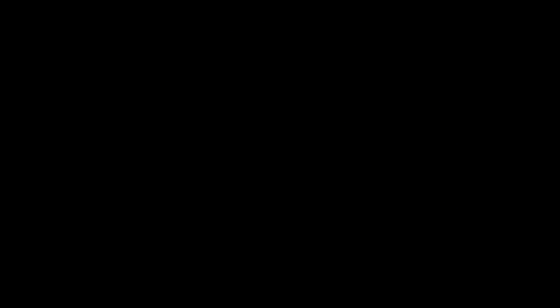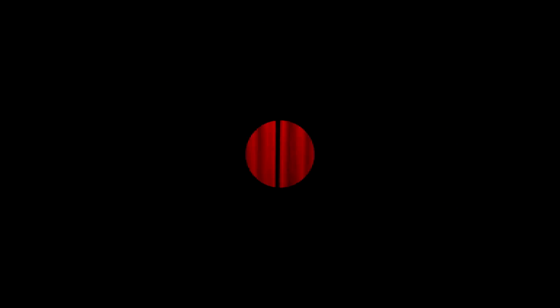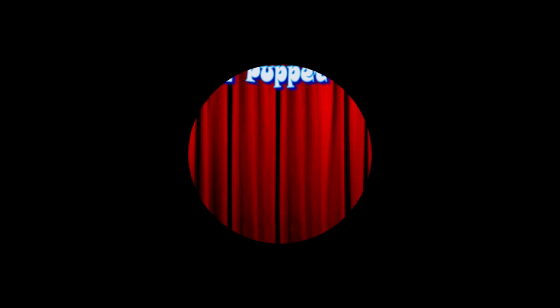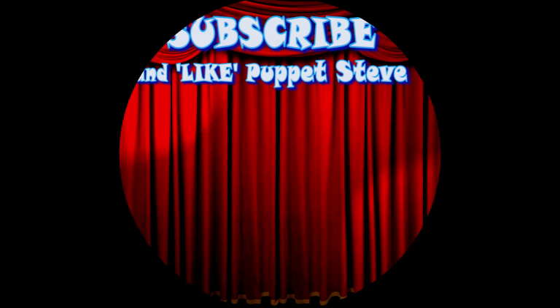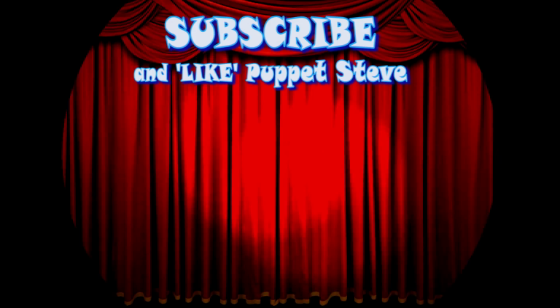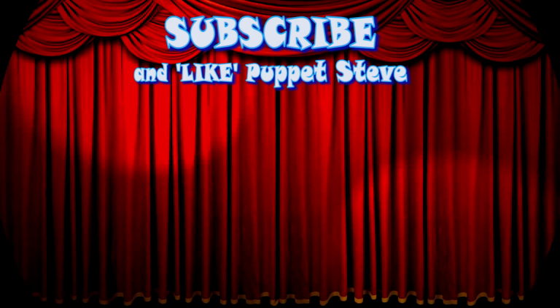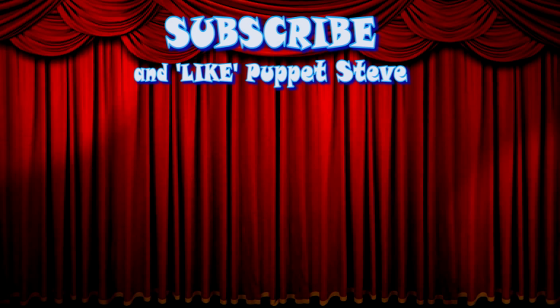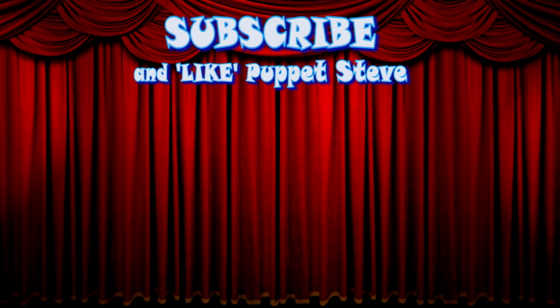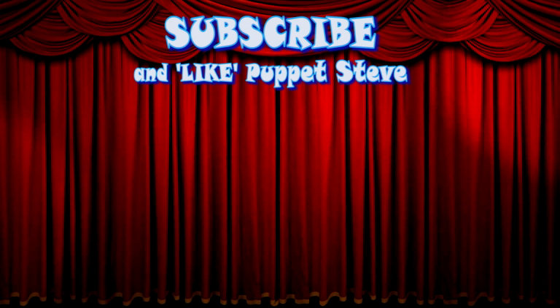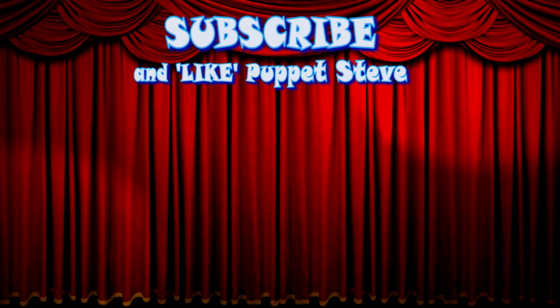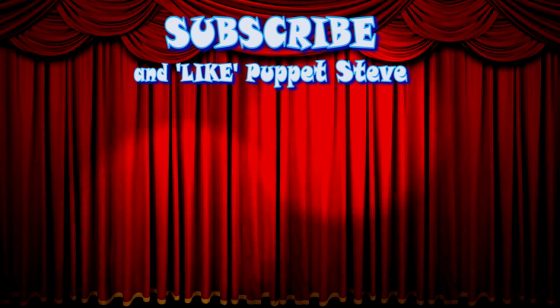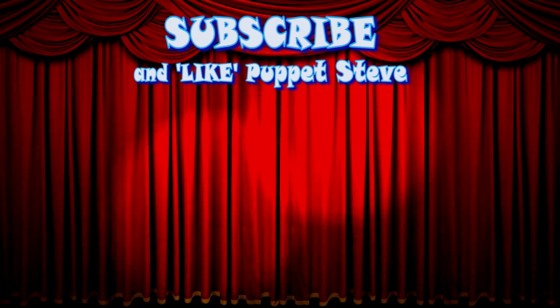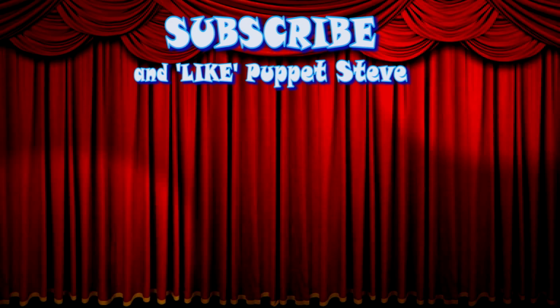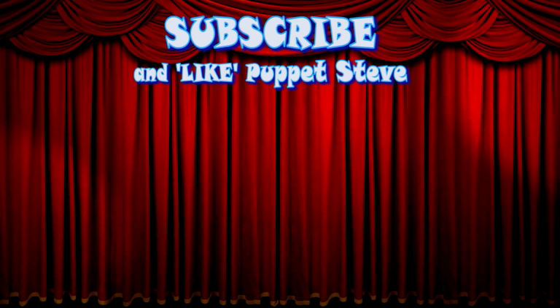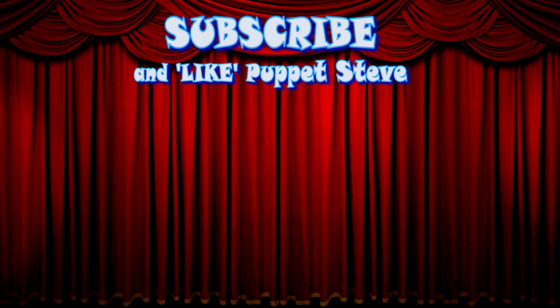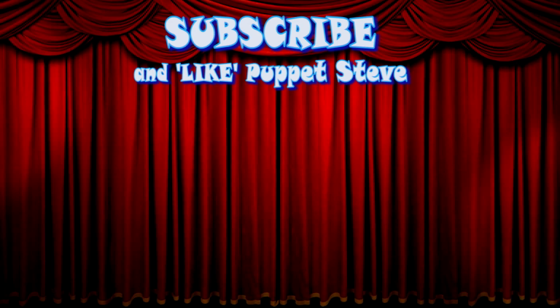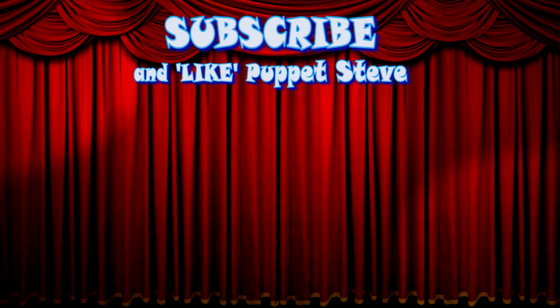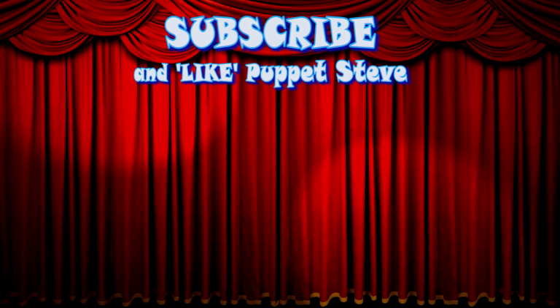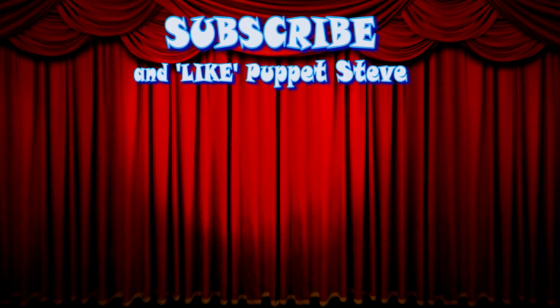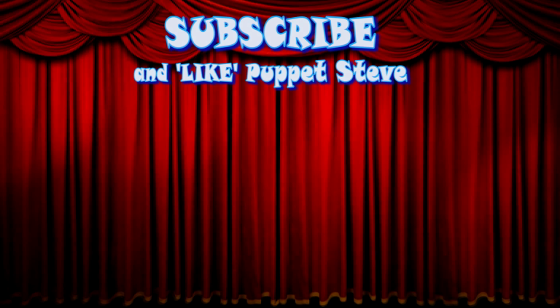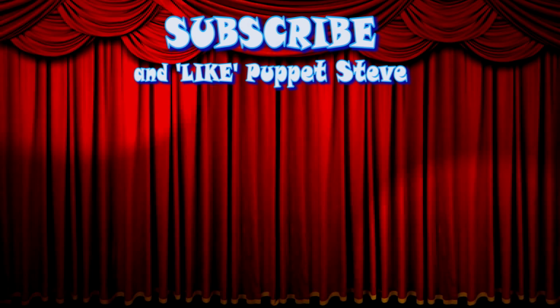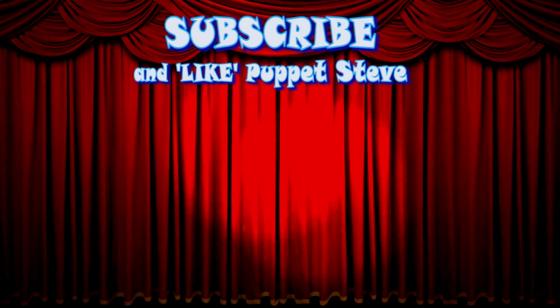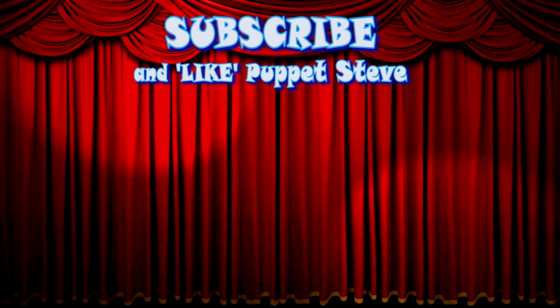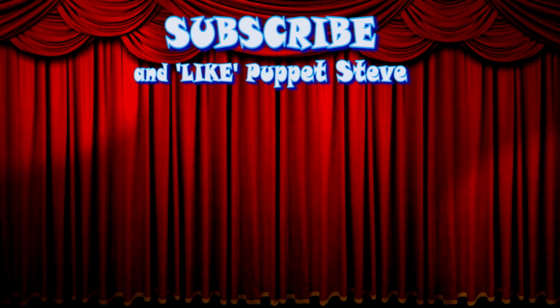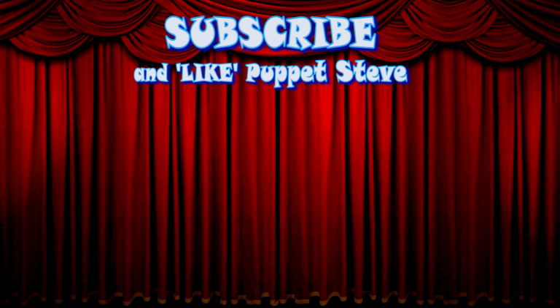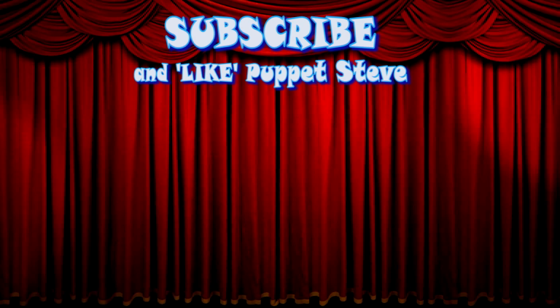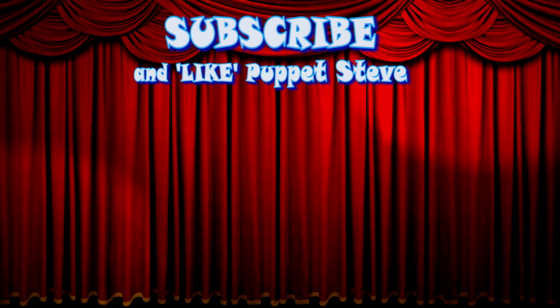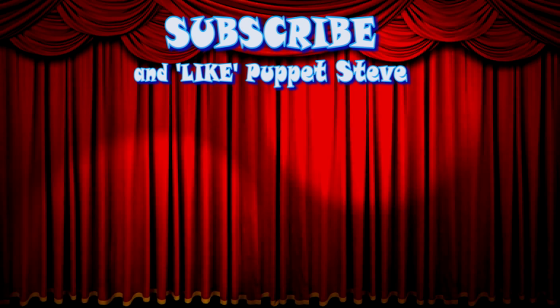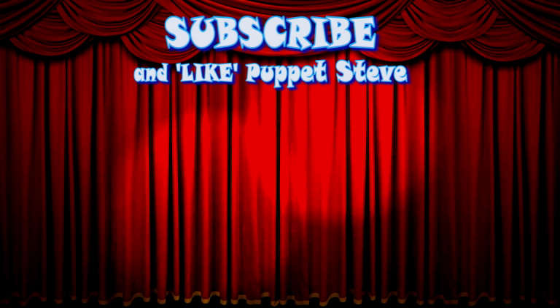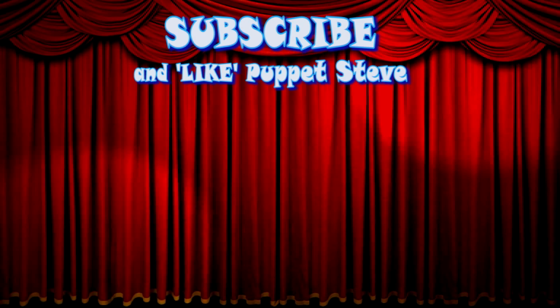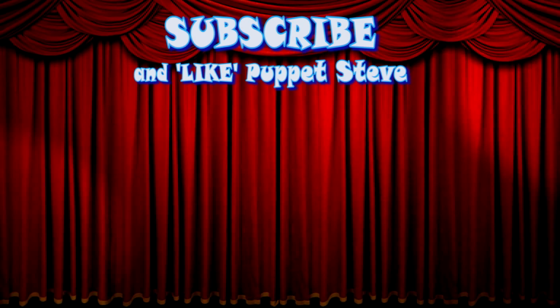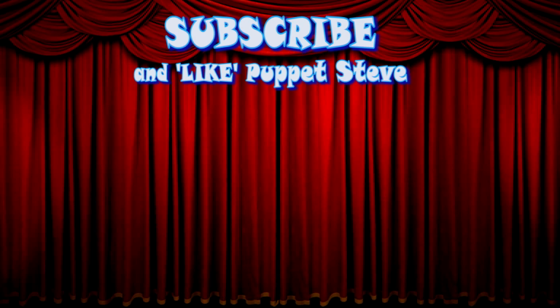Hey kids! Make sure to subscribe to our channel, and be sure to check out all our other videos, because they are awesome!